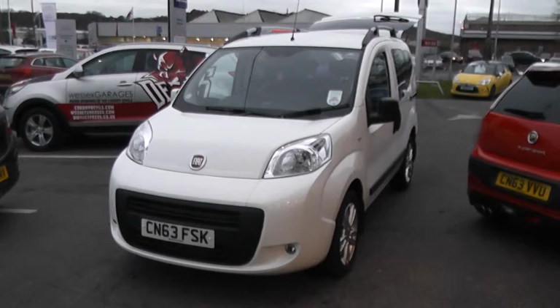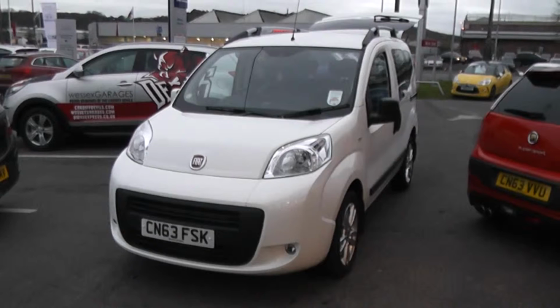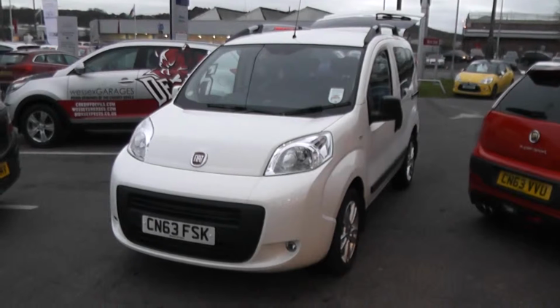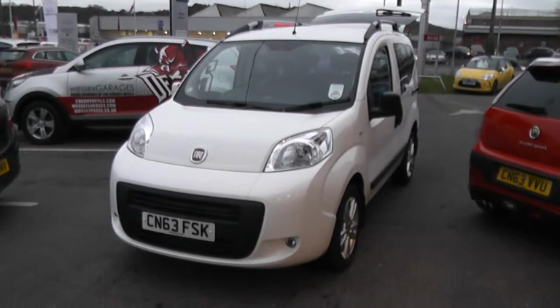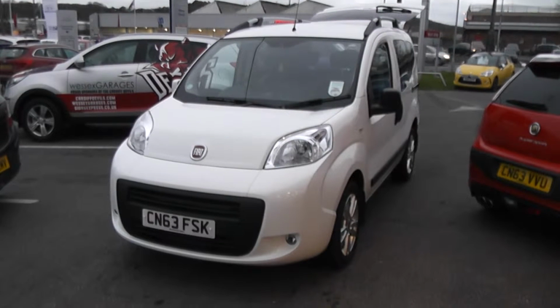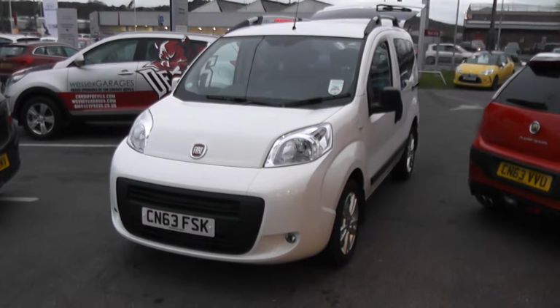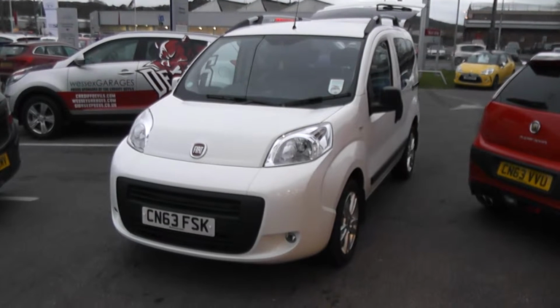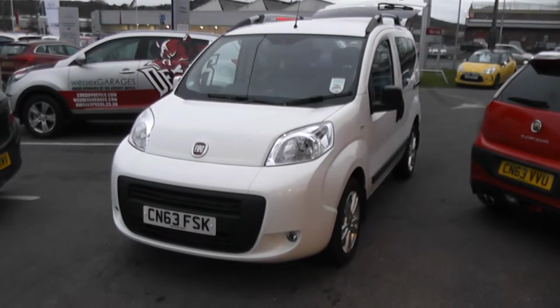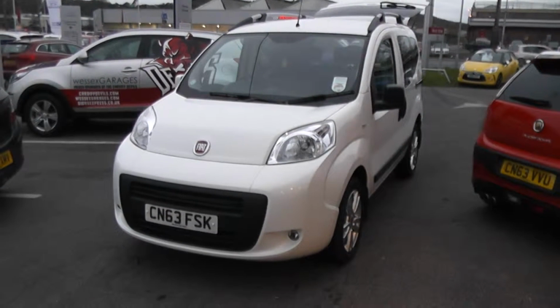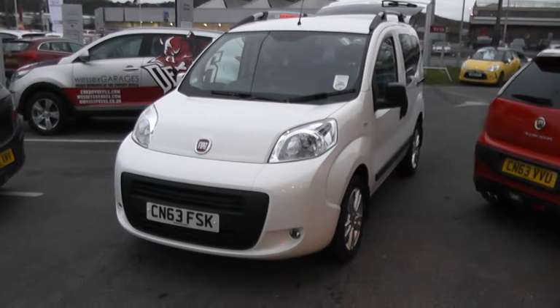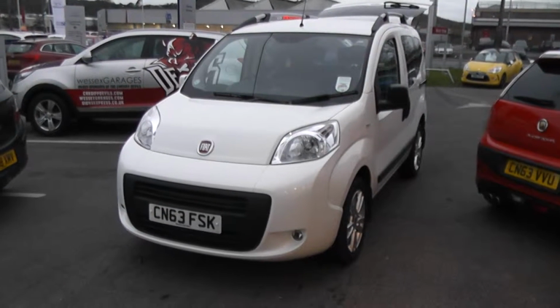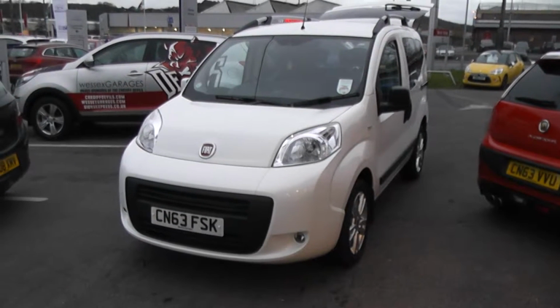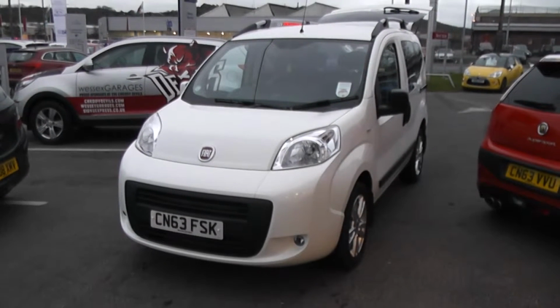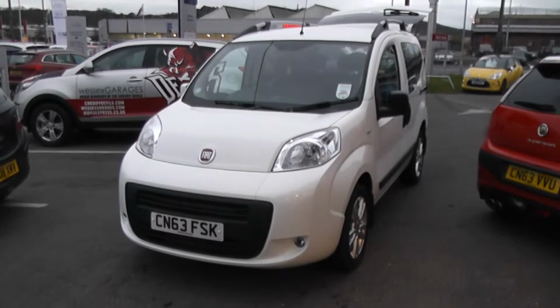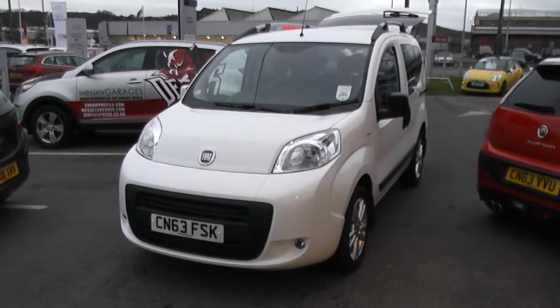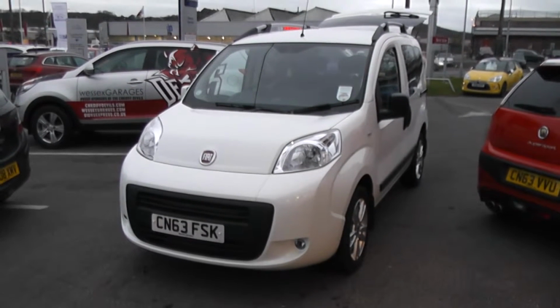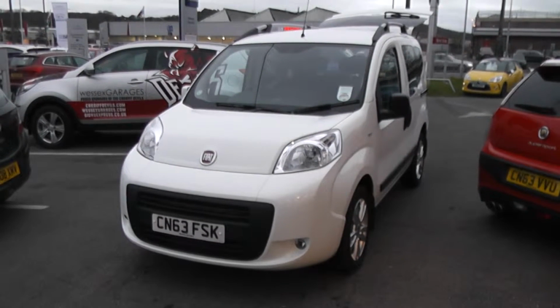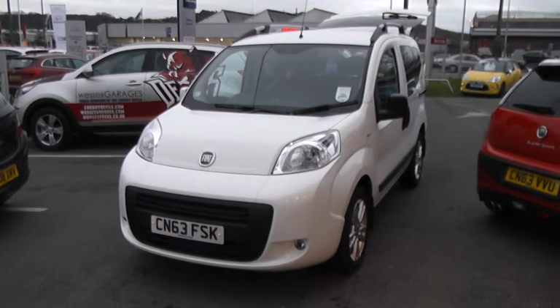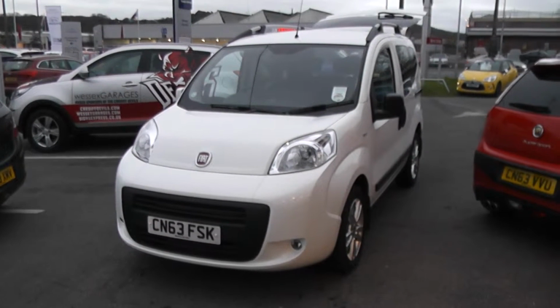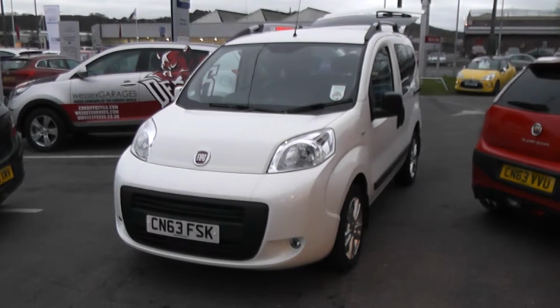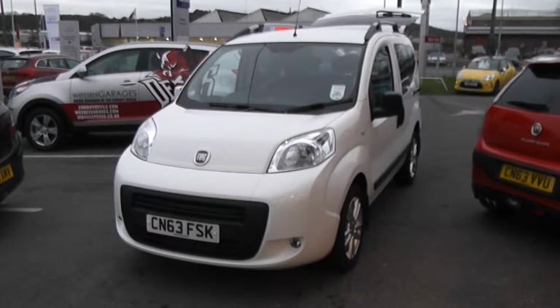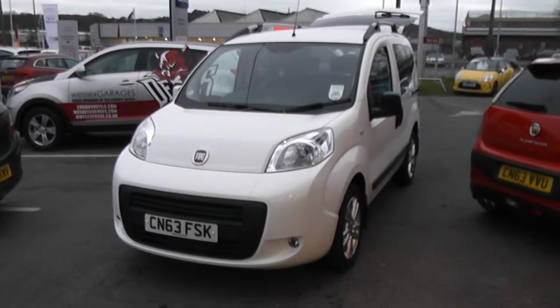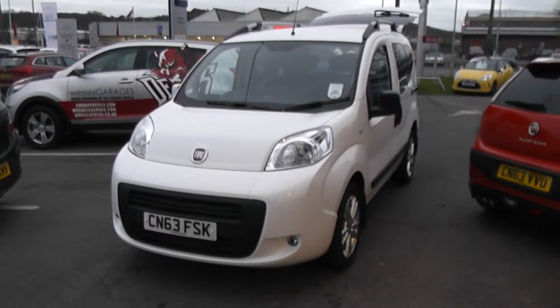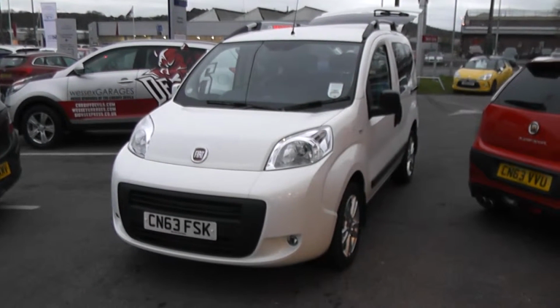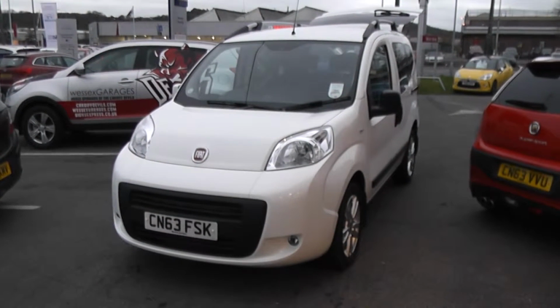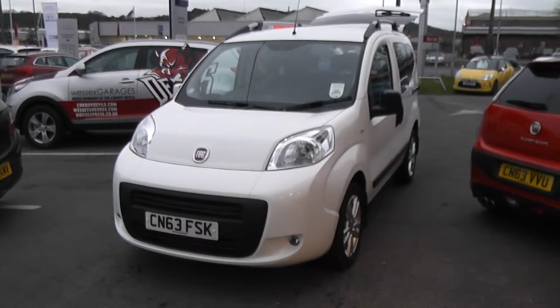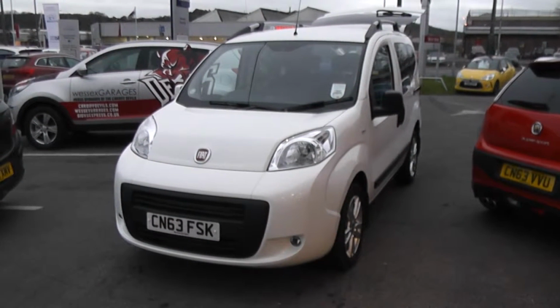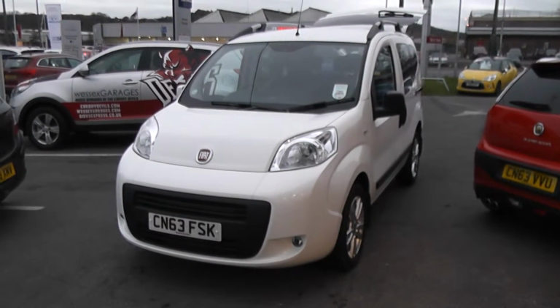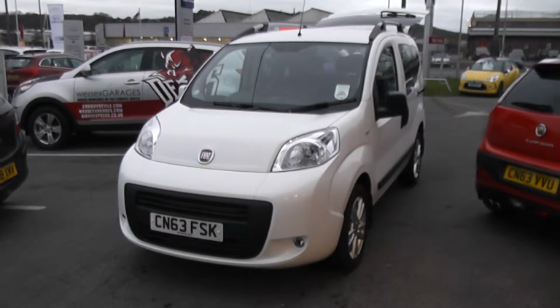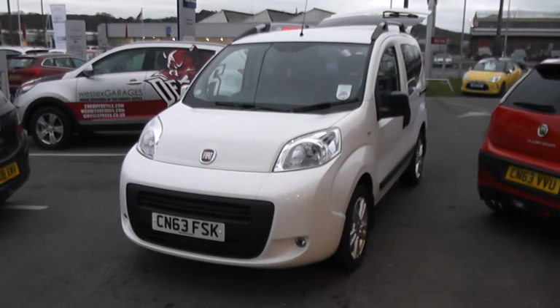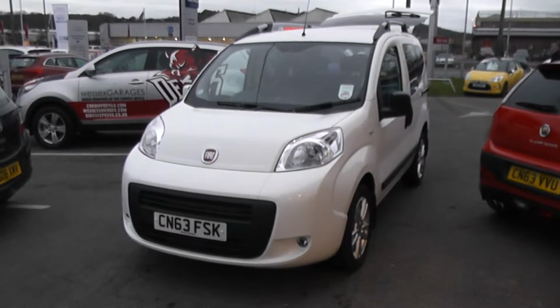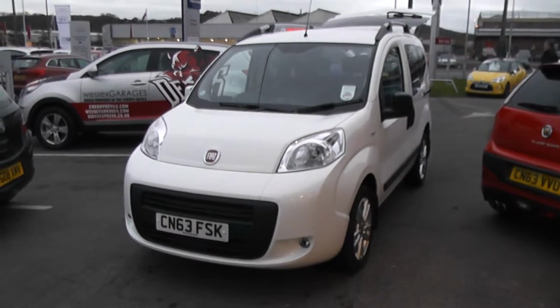Welcome to Wessex Garages, Cardiff. Here we have a Fiat Cubo. This car is registered on a 63 plate.